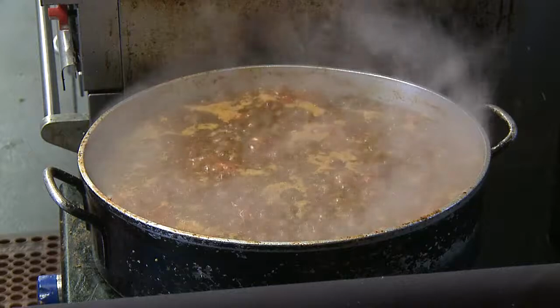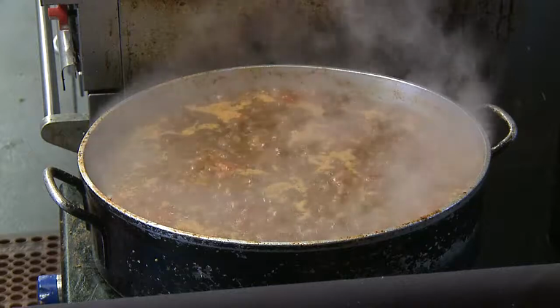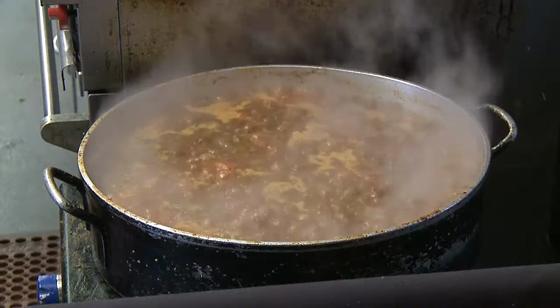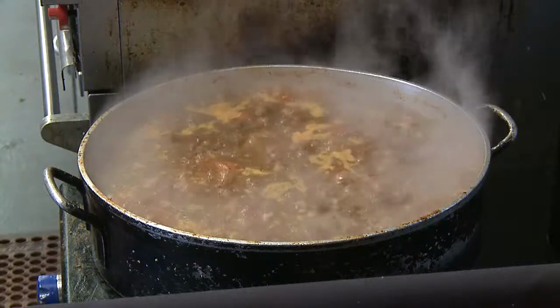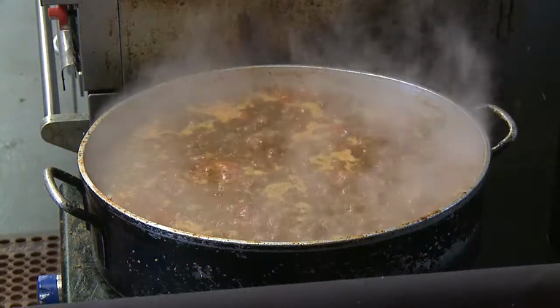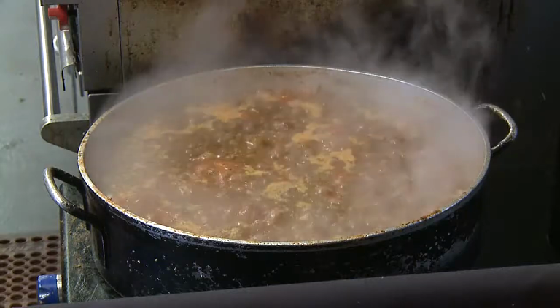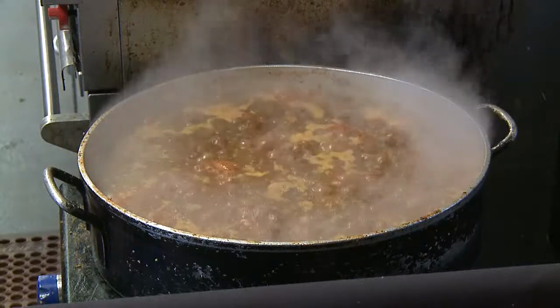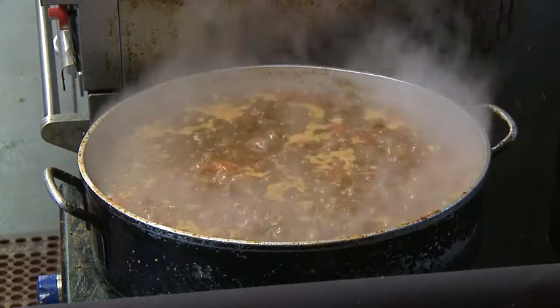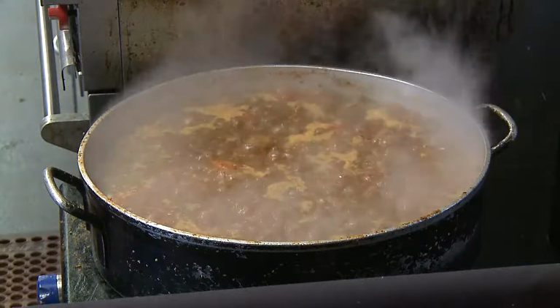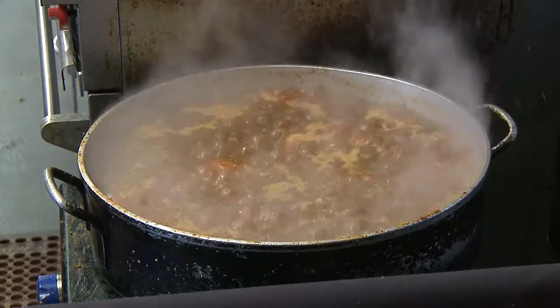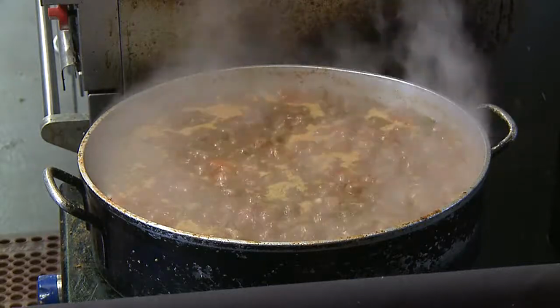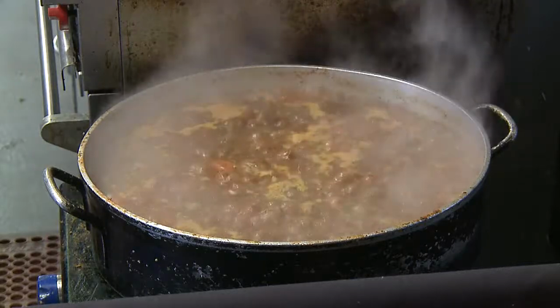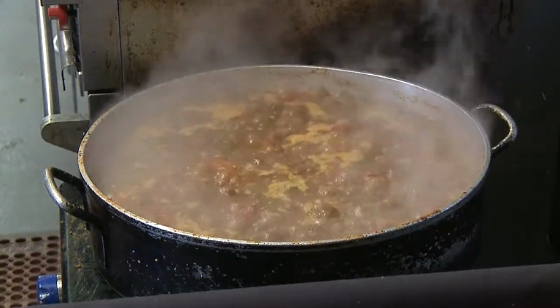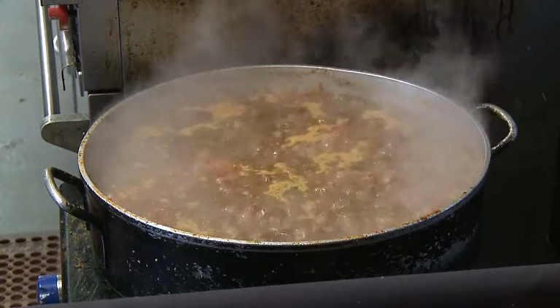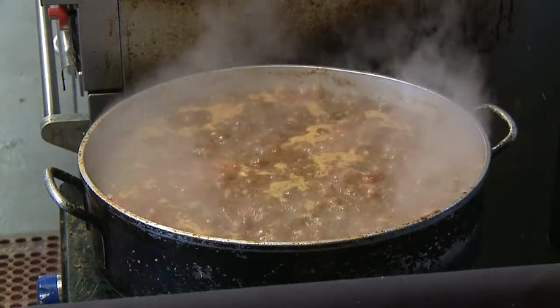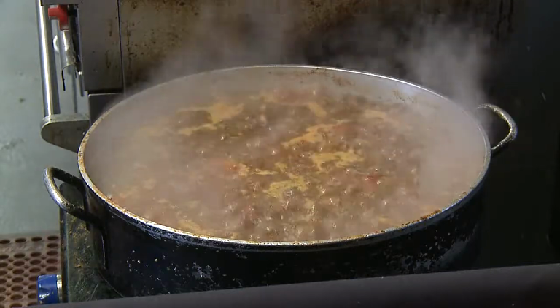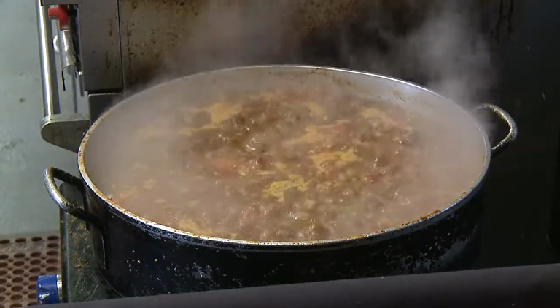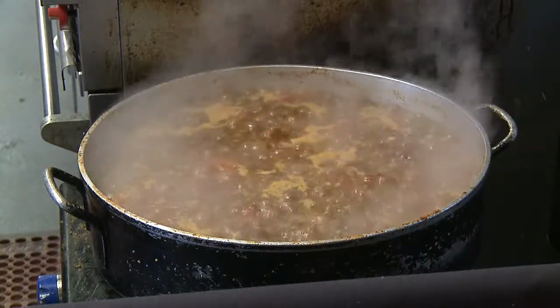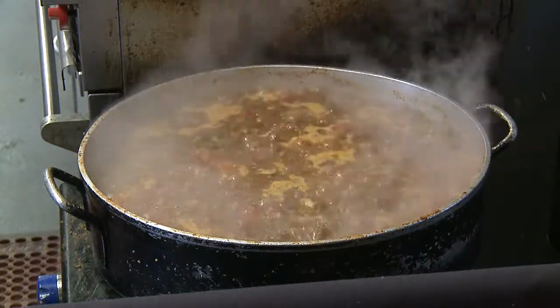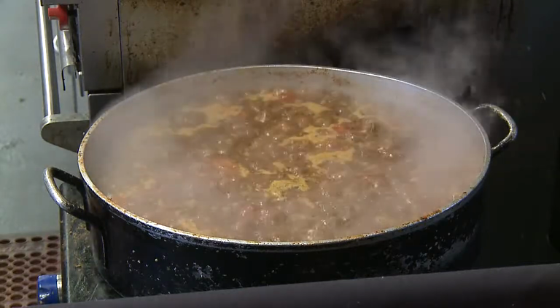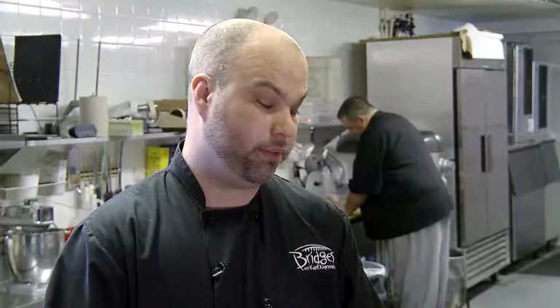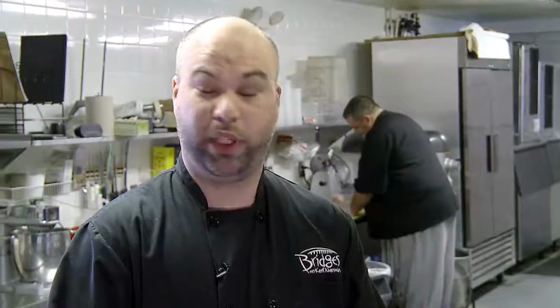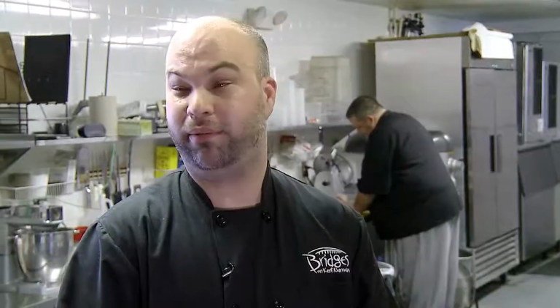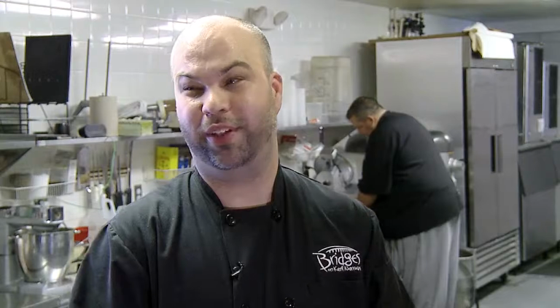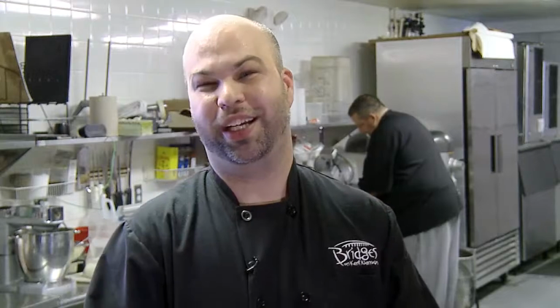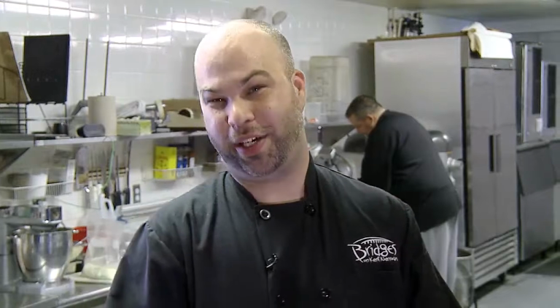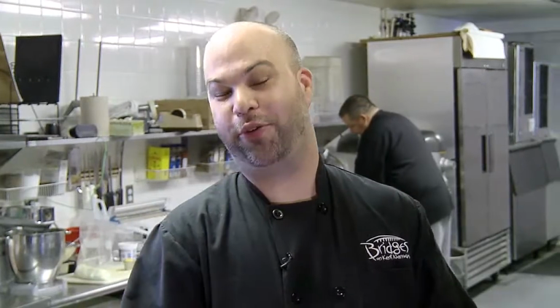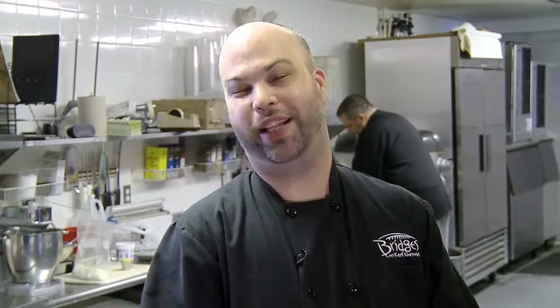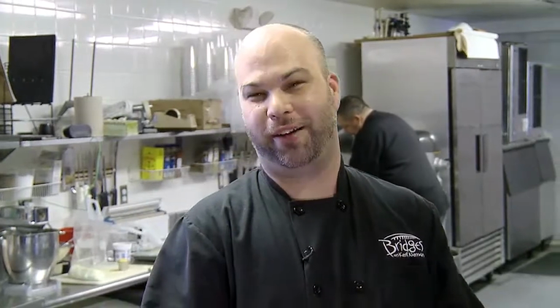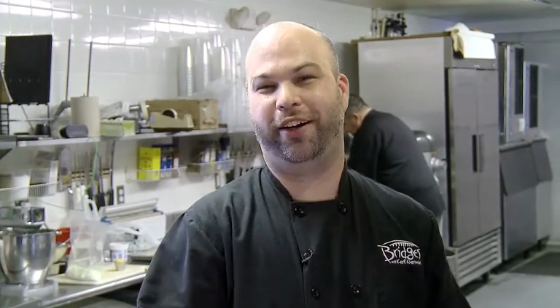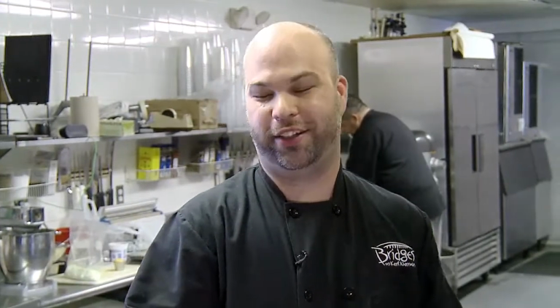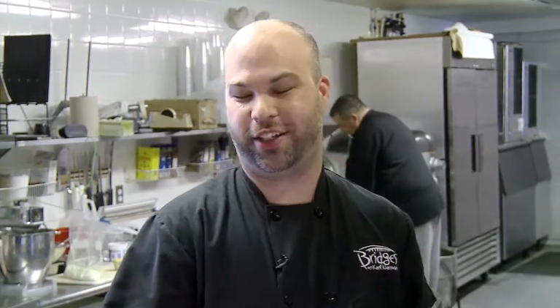How often do you make this? We make this probably twice a week — we go through a lot of marinara sauce.